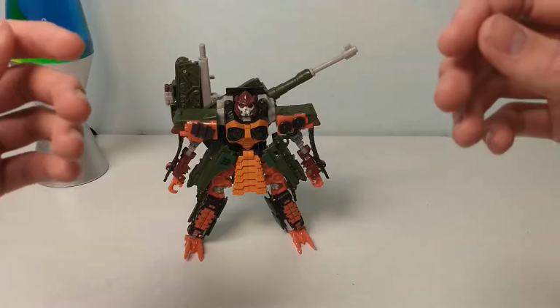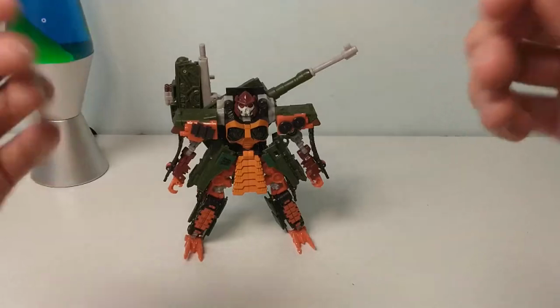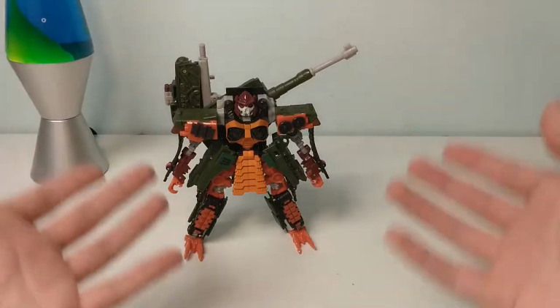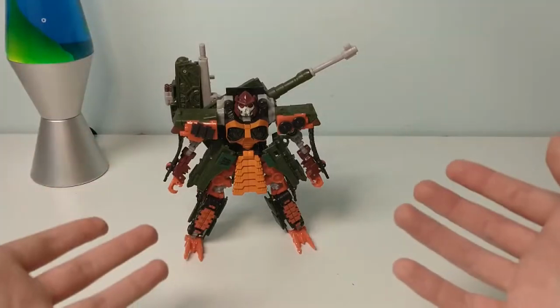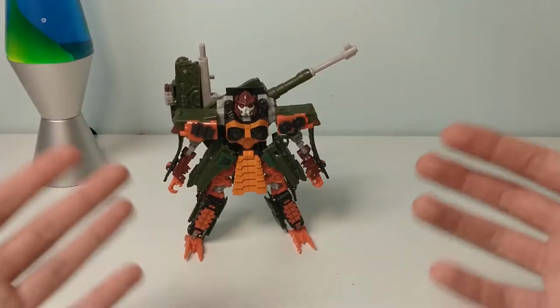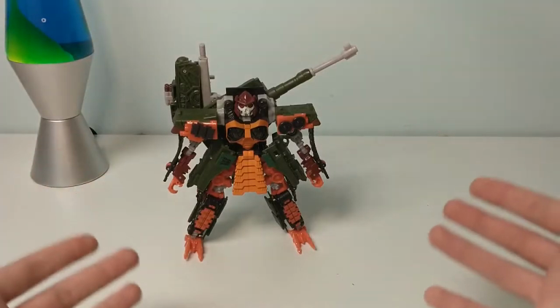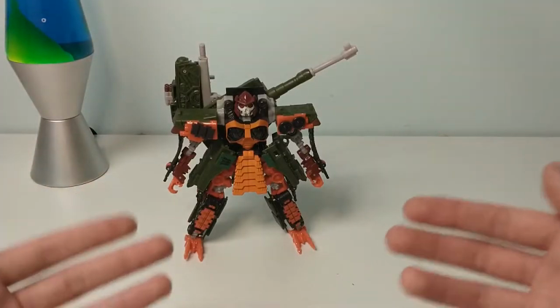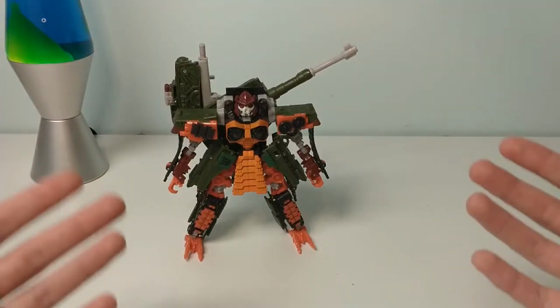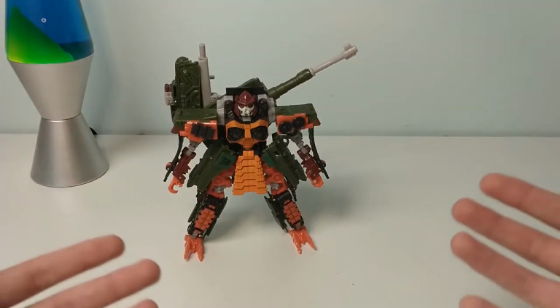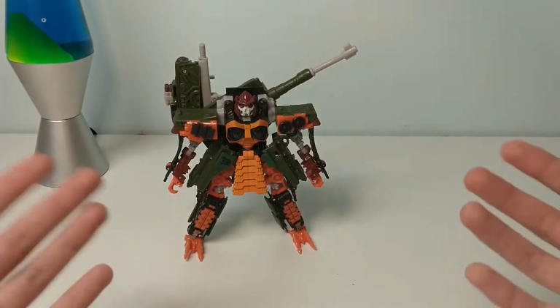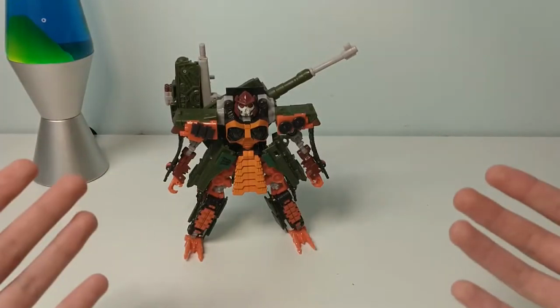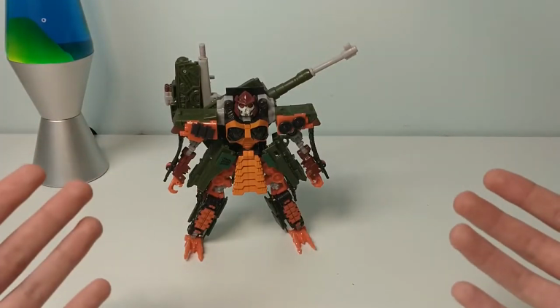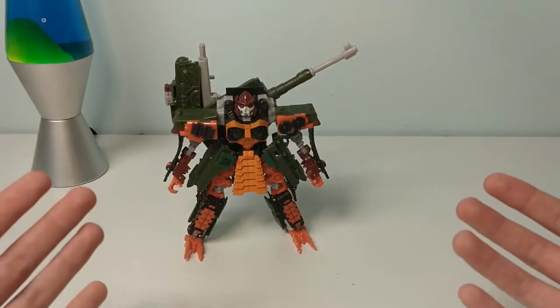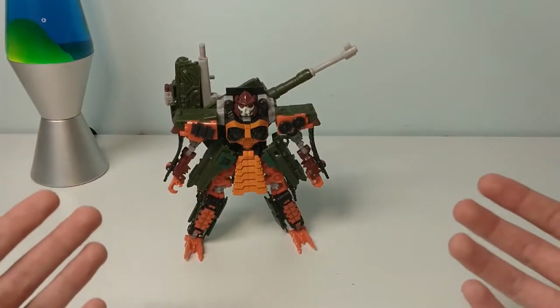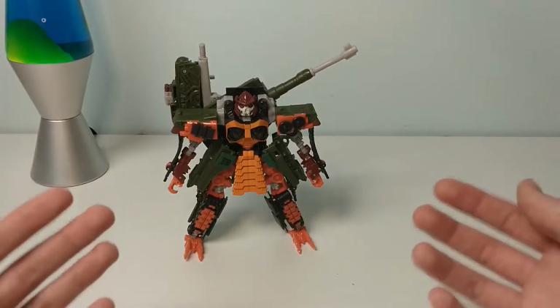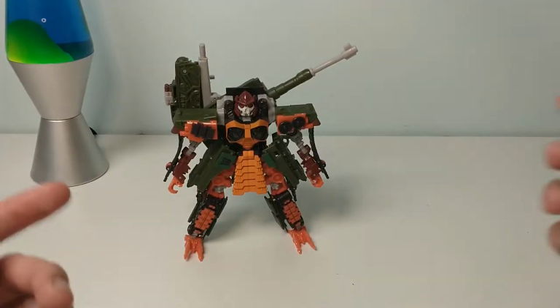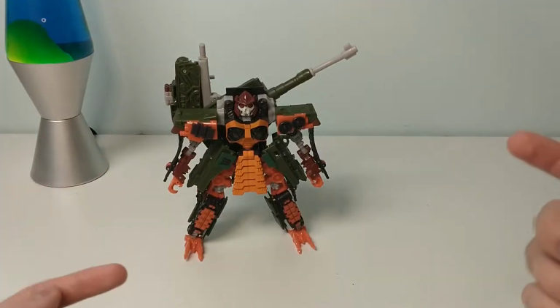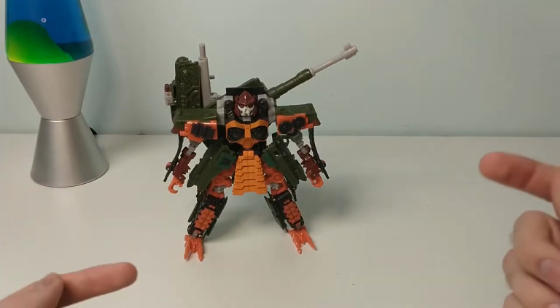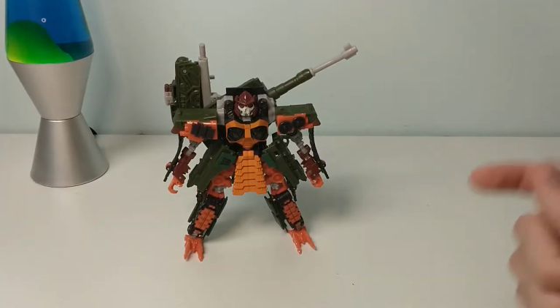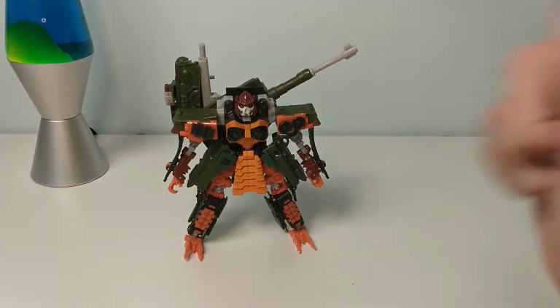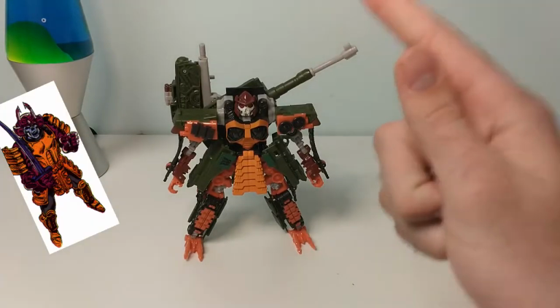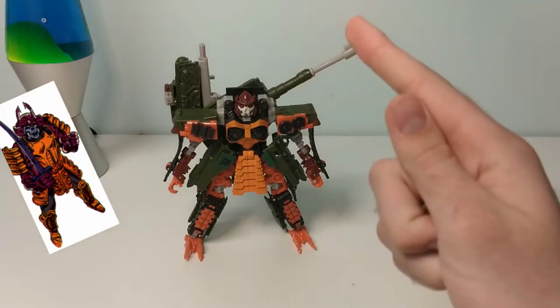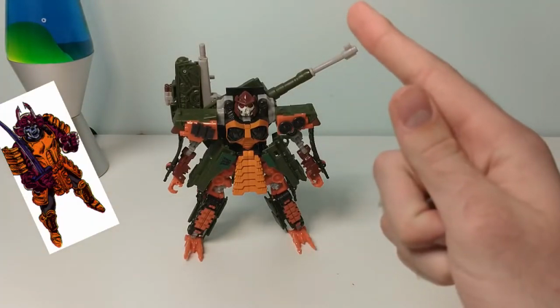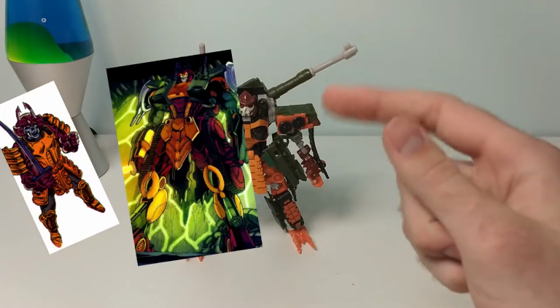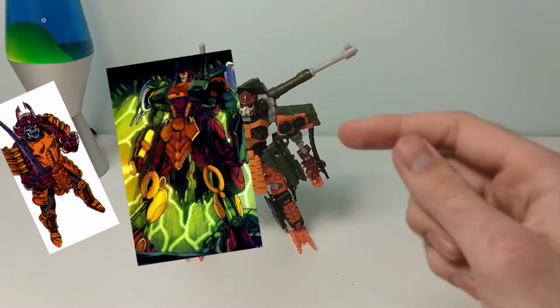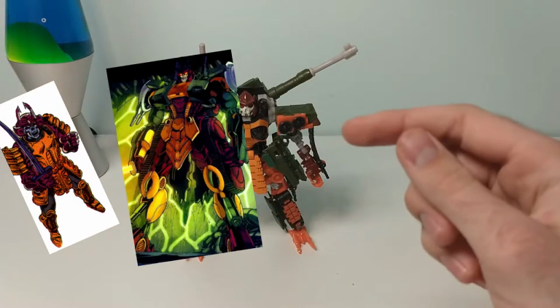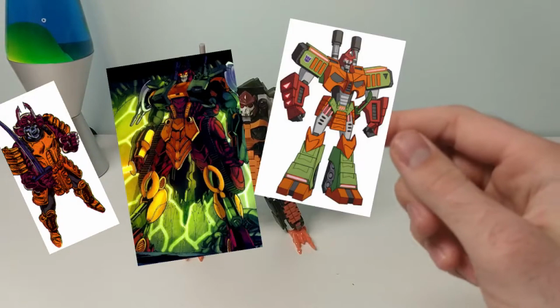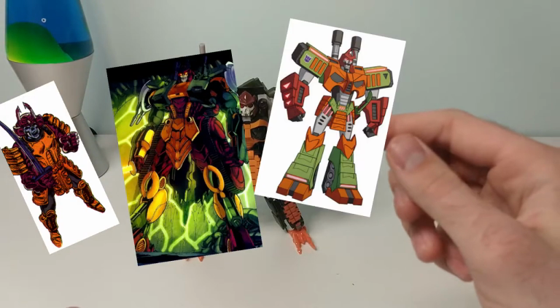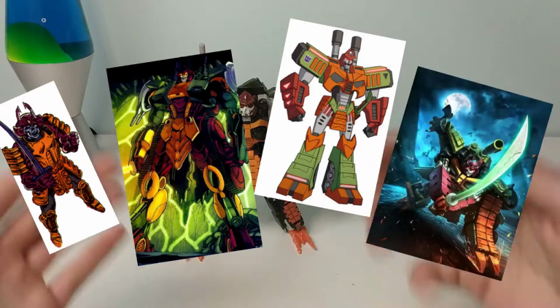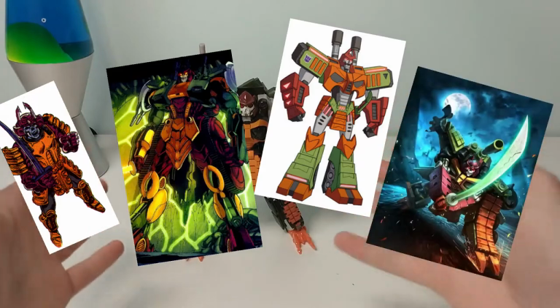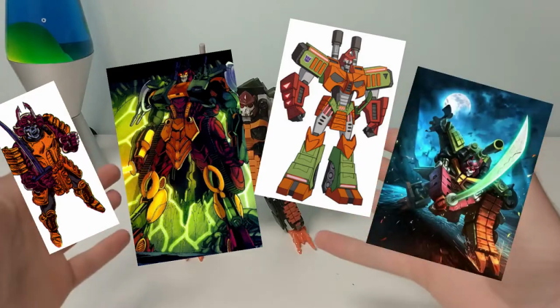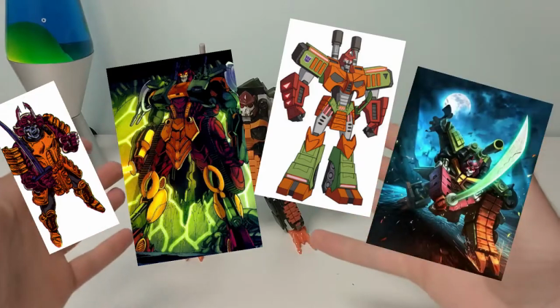As far as Transformer designs go, one of the coolest — objectively — is Bludgeon.